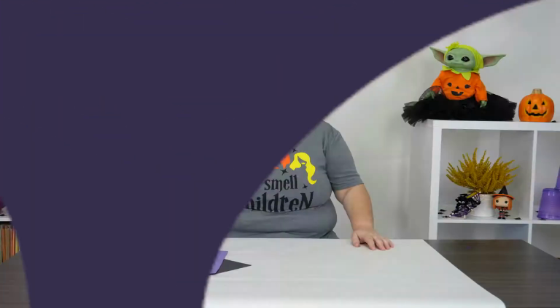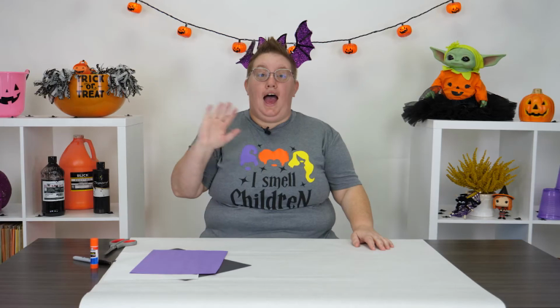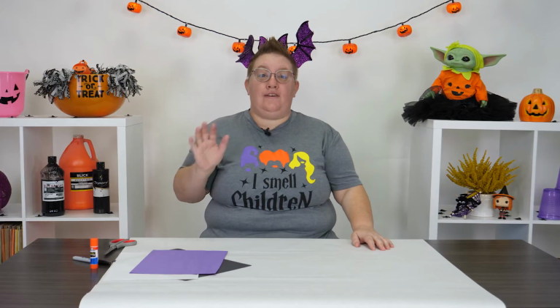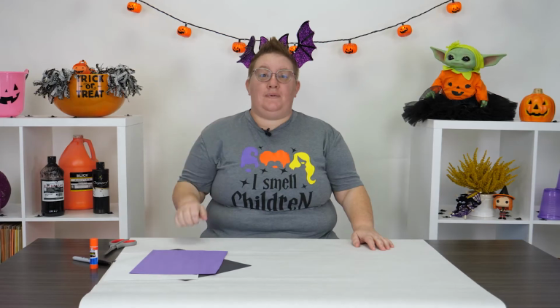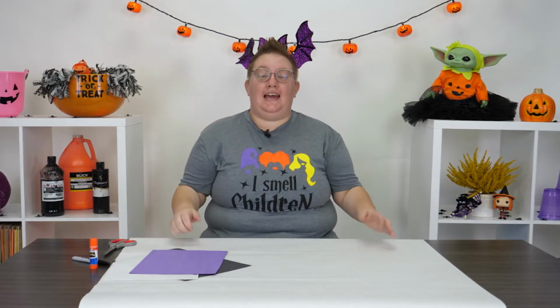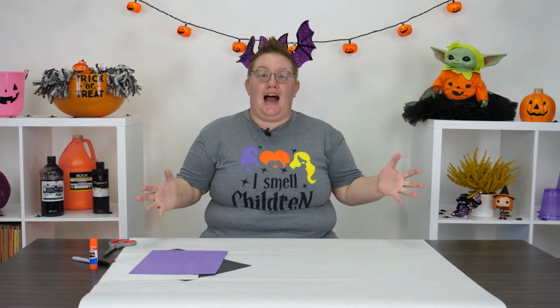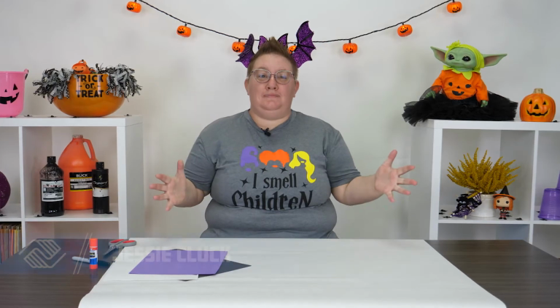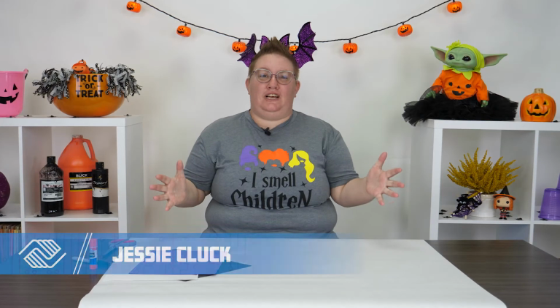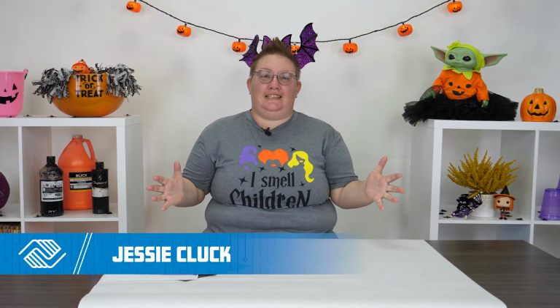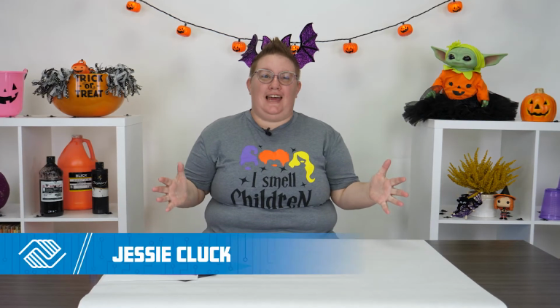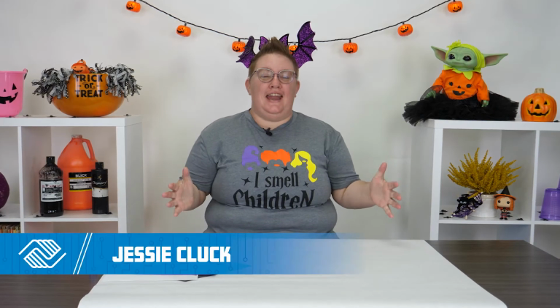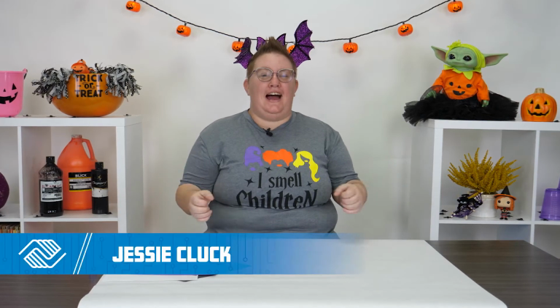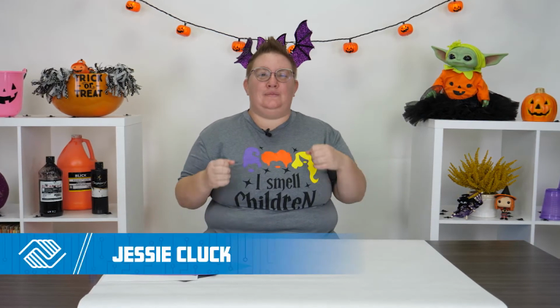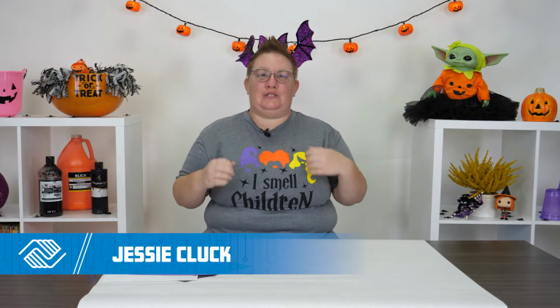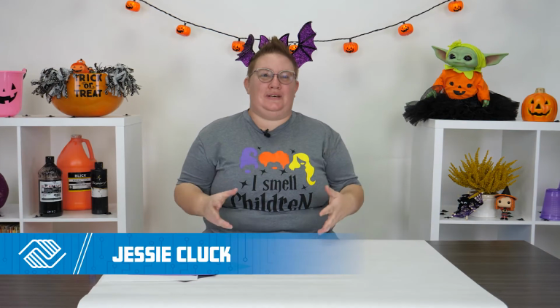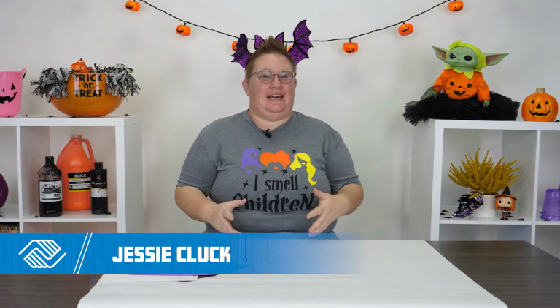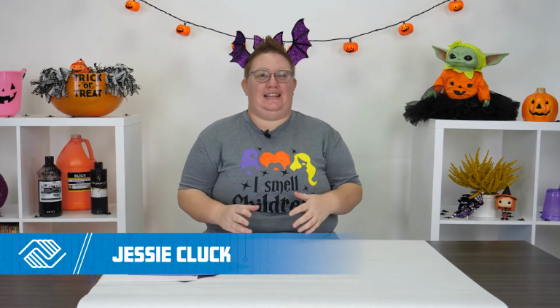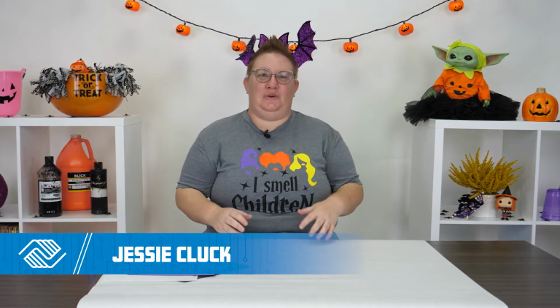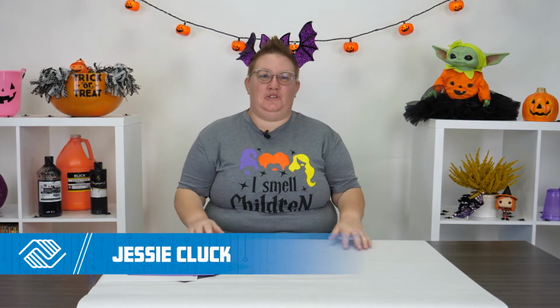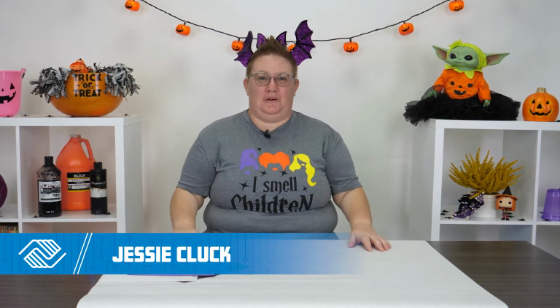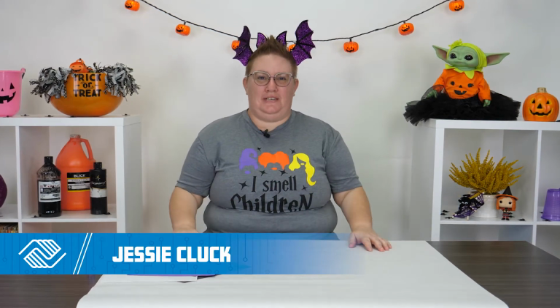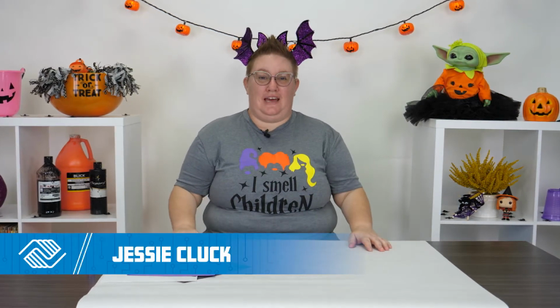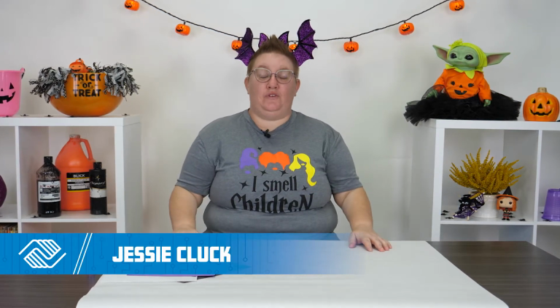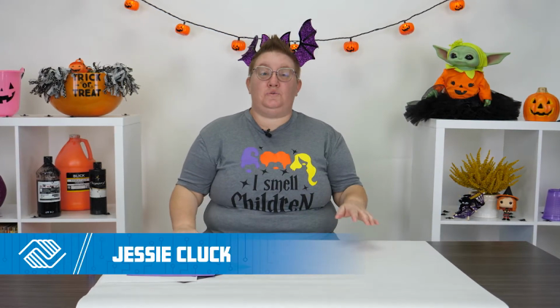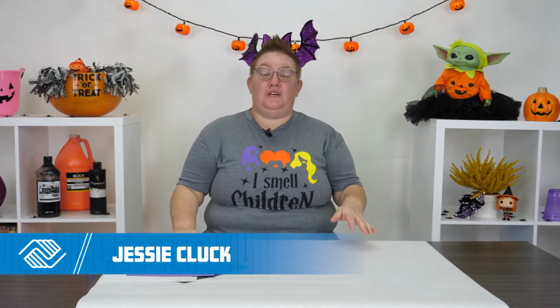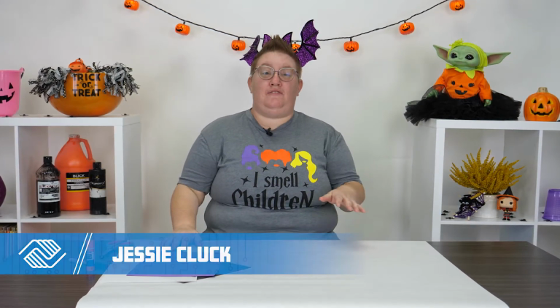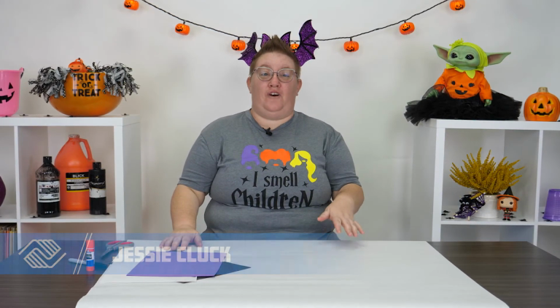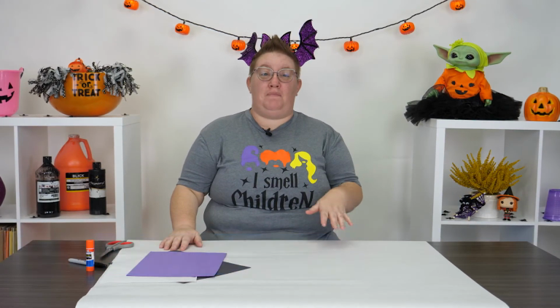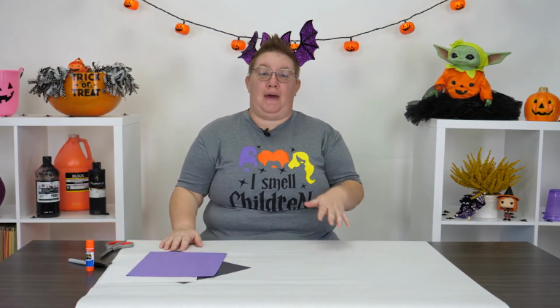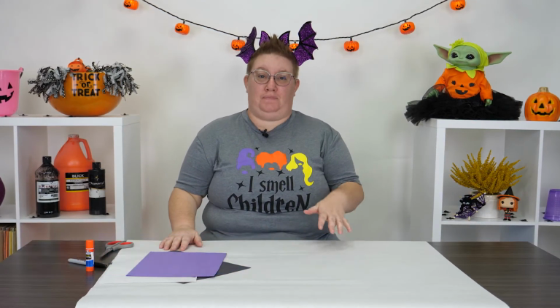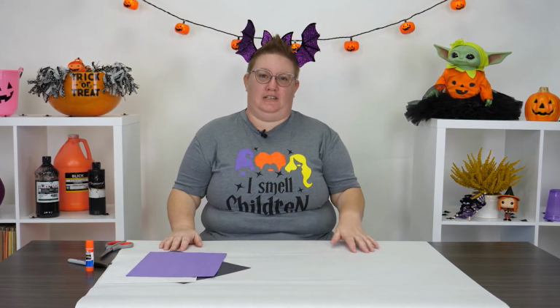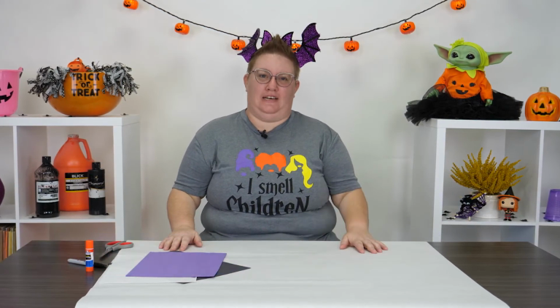Hi everybody, I'm Jessie and I am so excited that you can join me today for this really fun bat project.